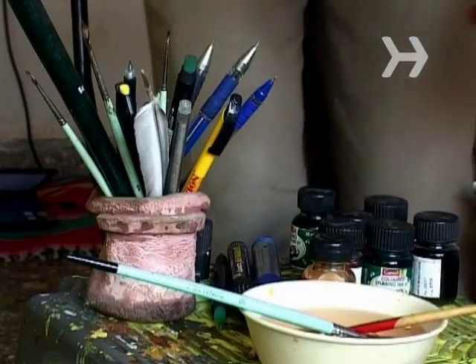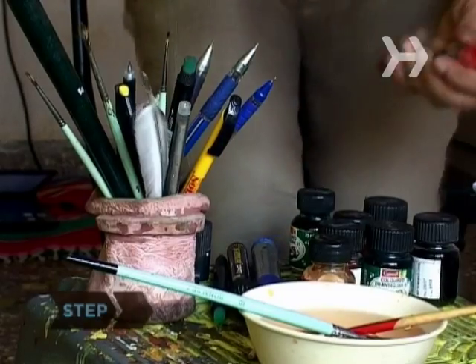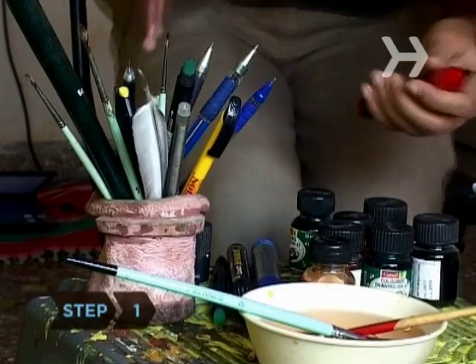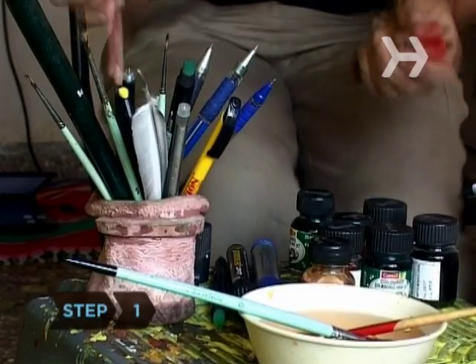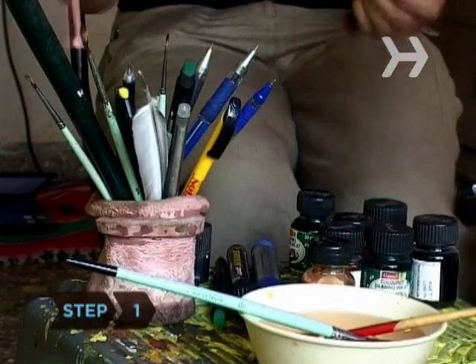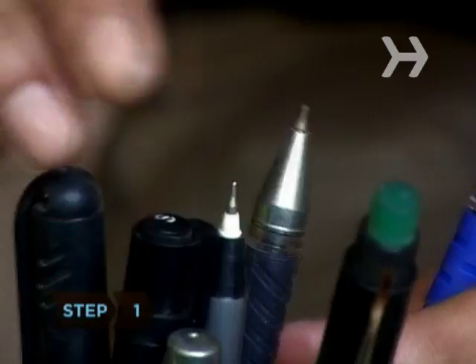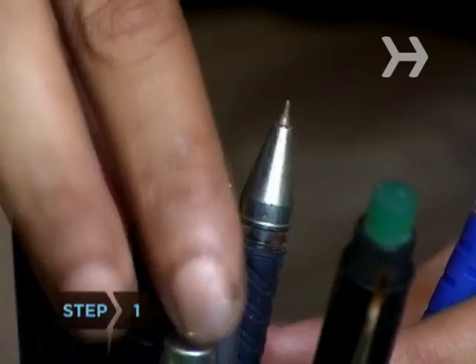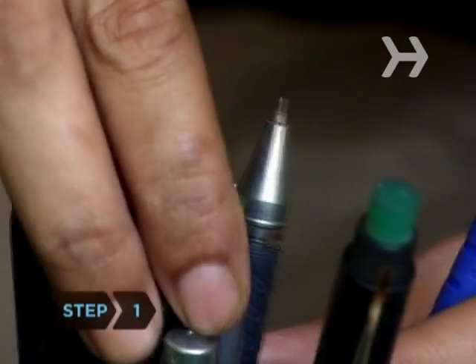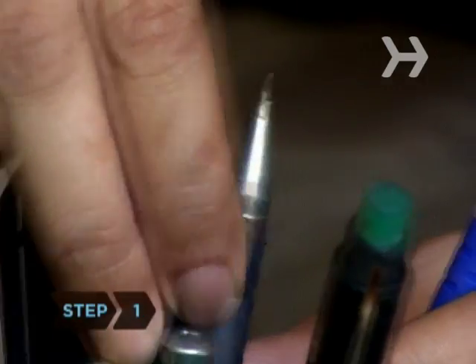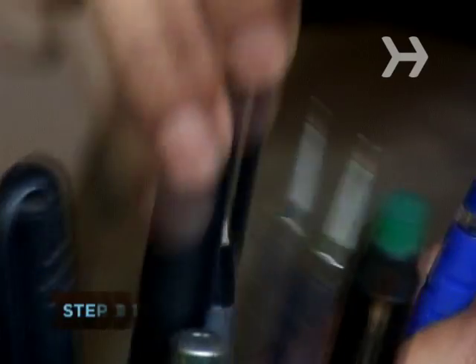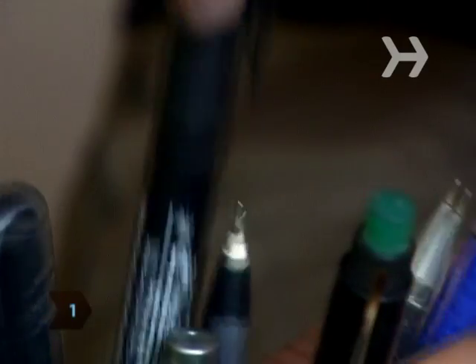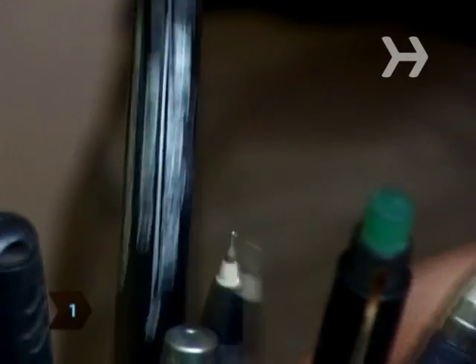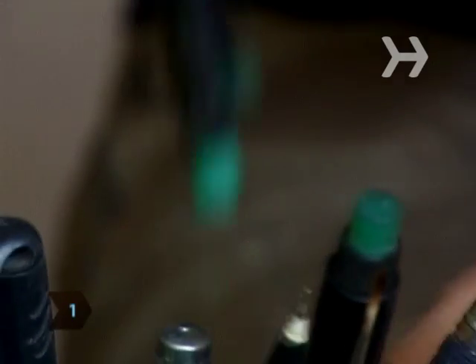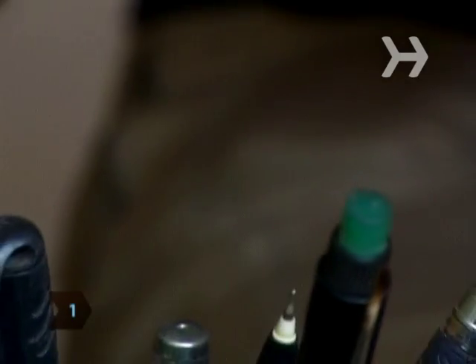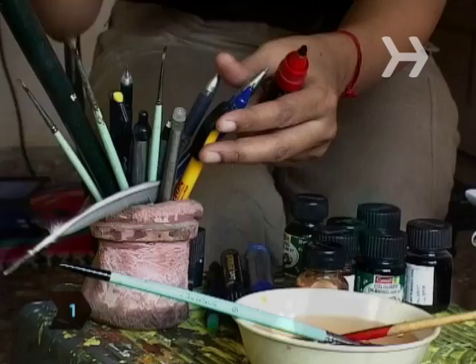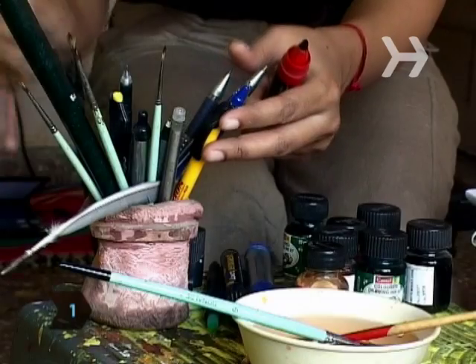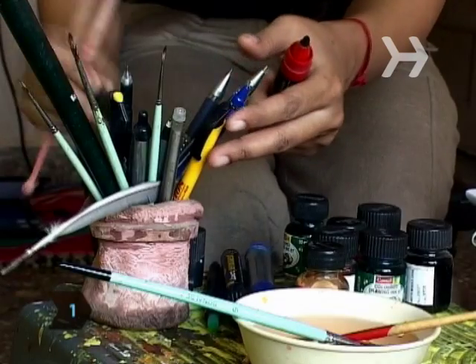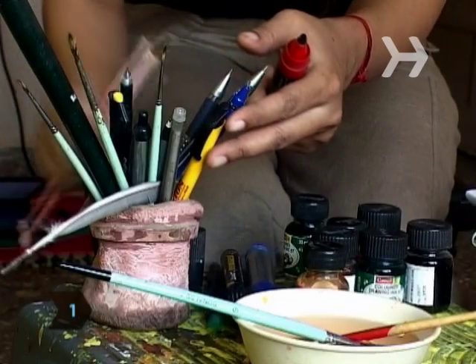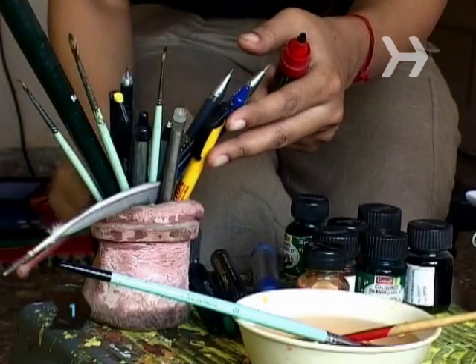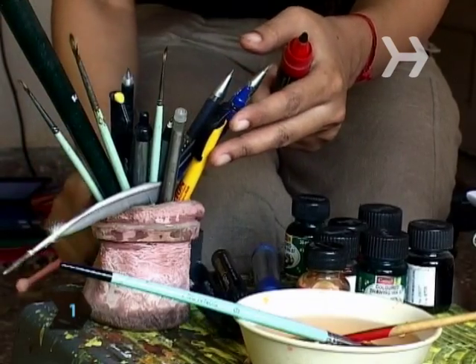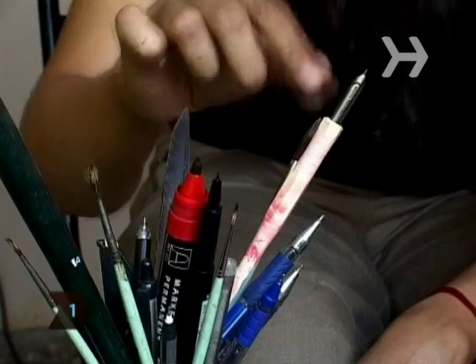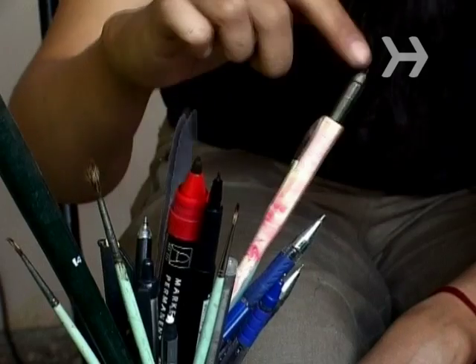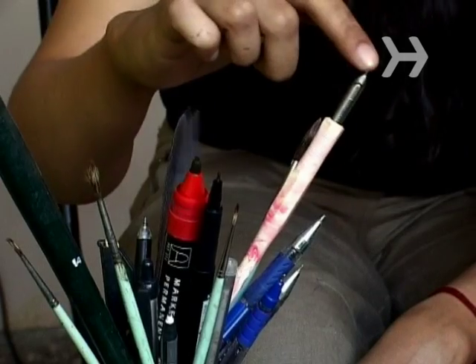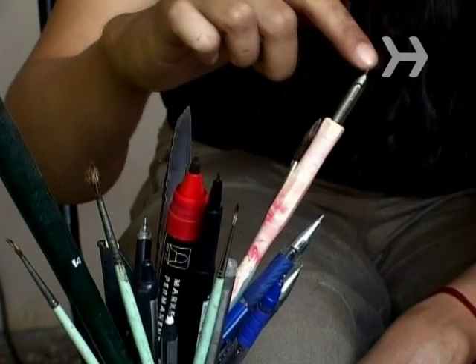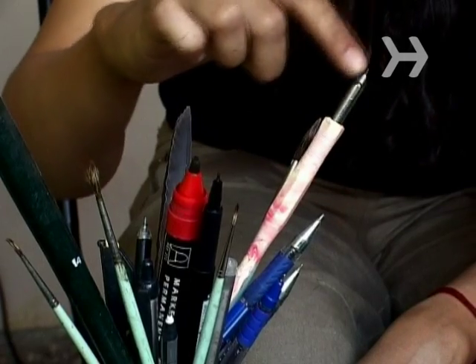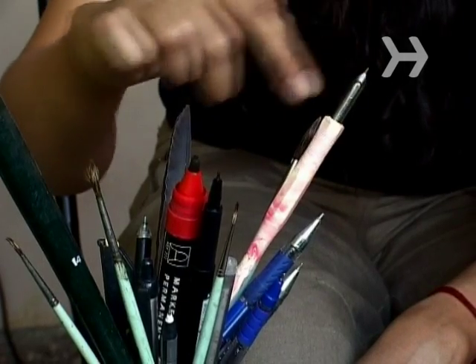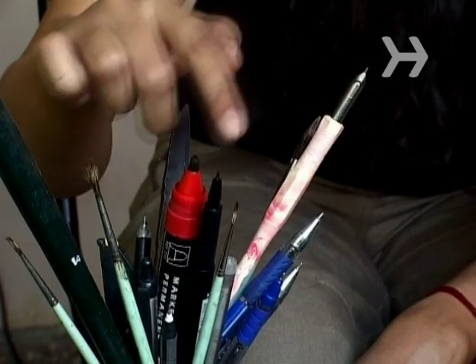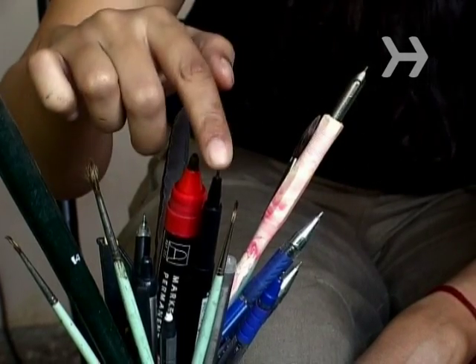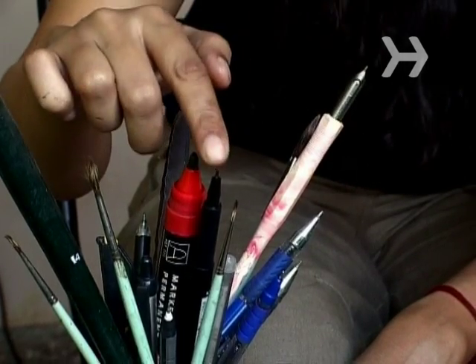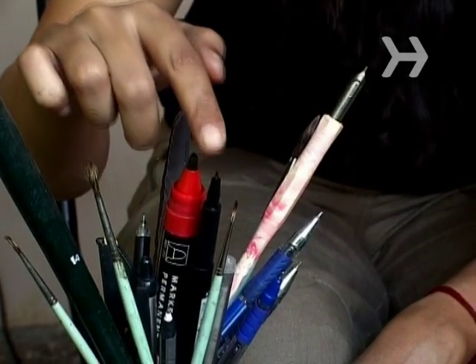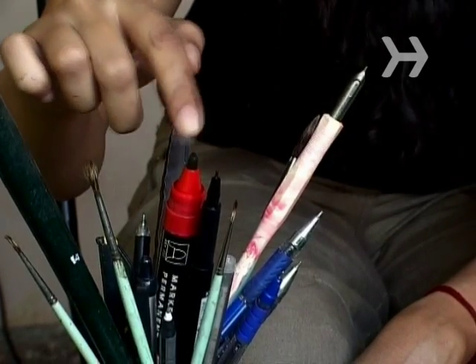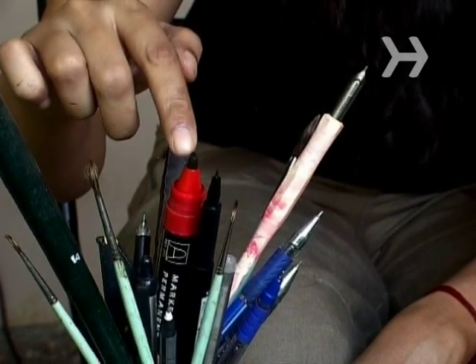Step 1. Select a pen appropriate to your art. Among the choices are dip pens, markers, and technical pens.